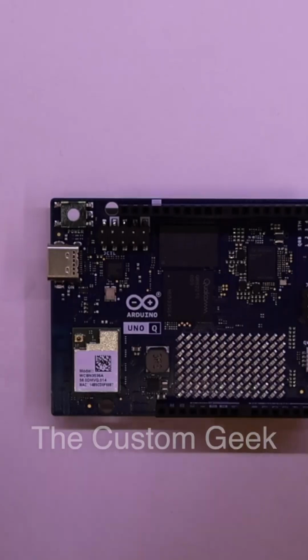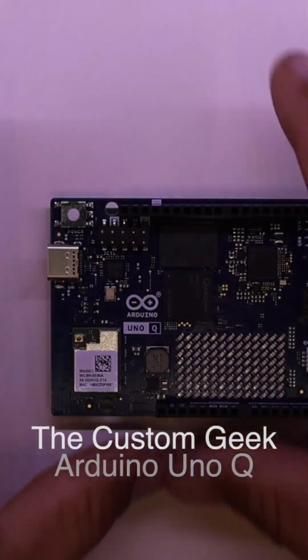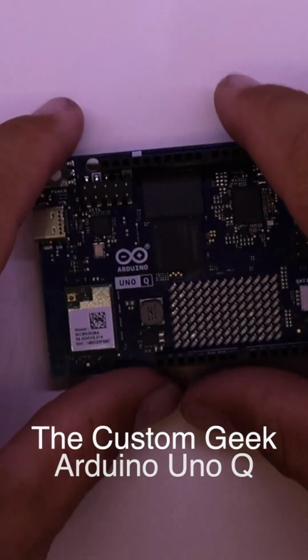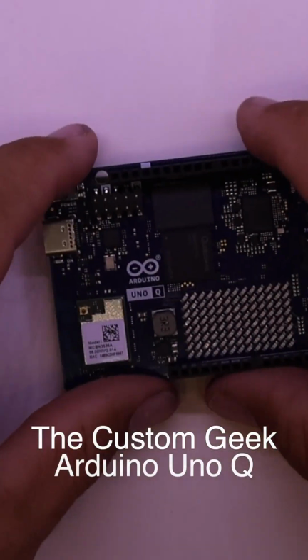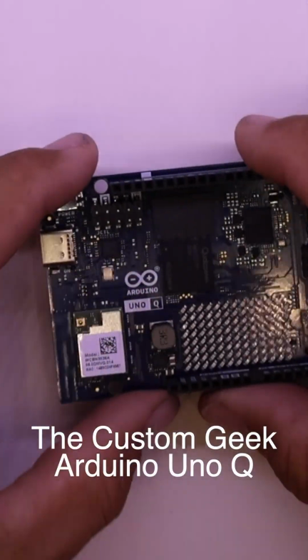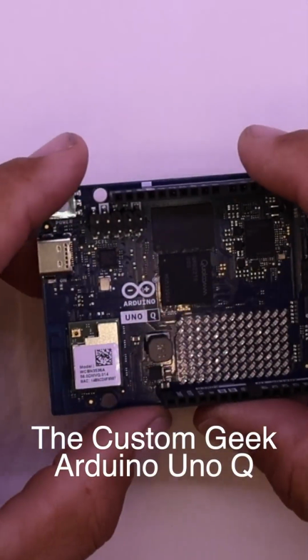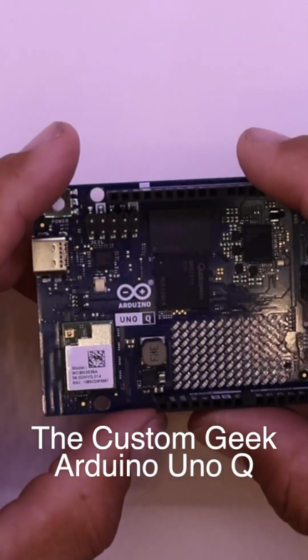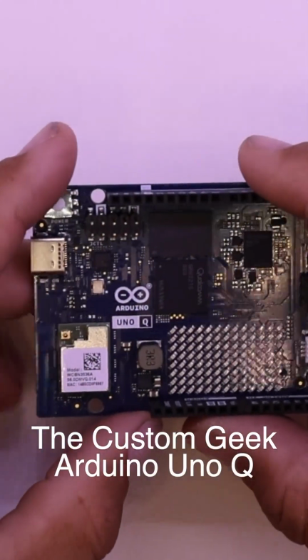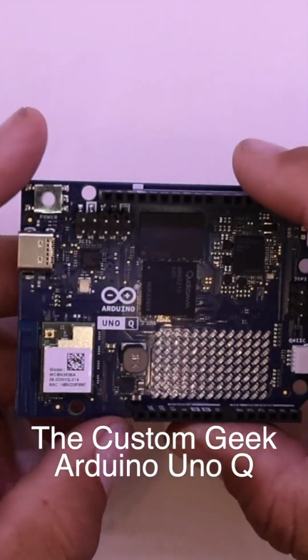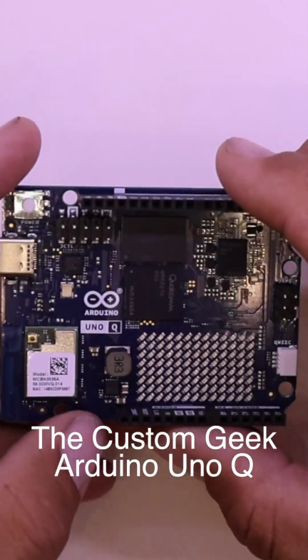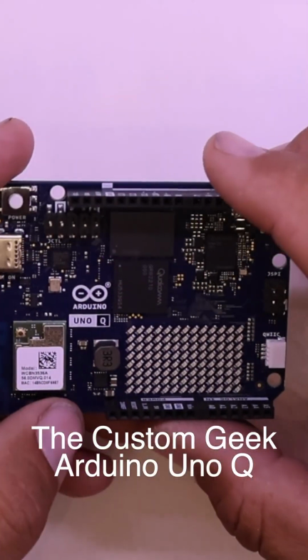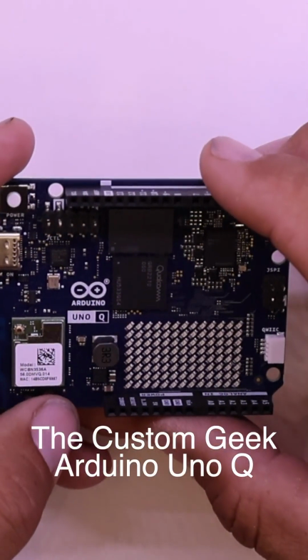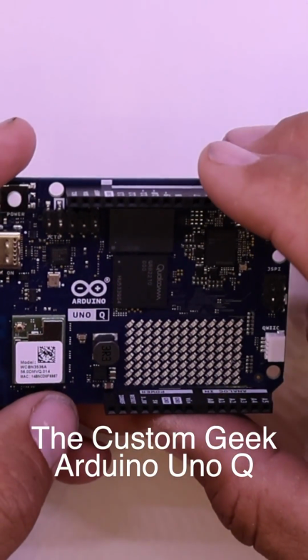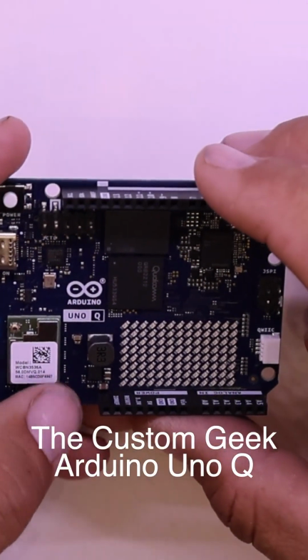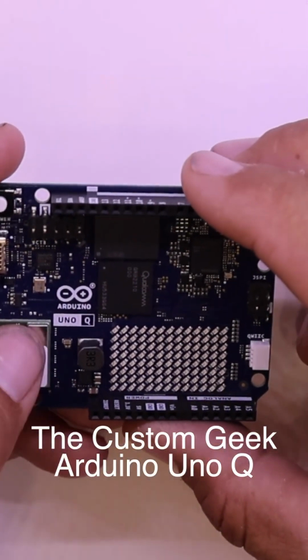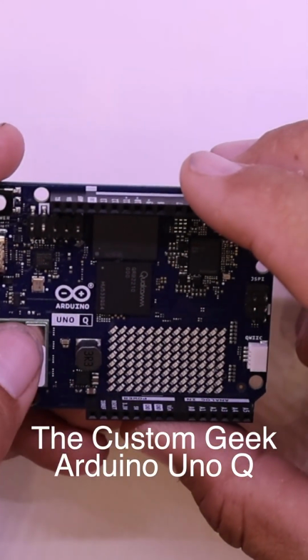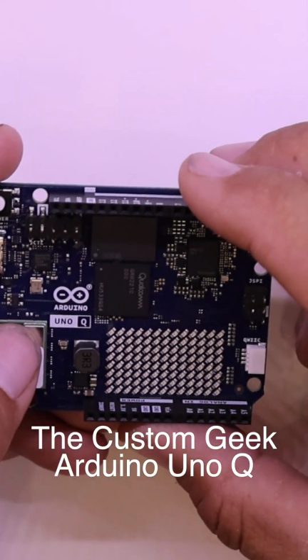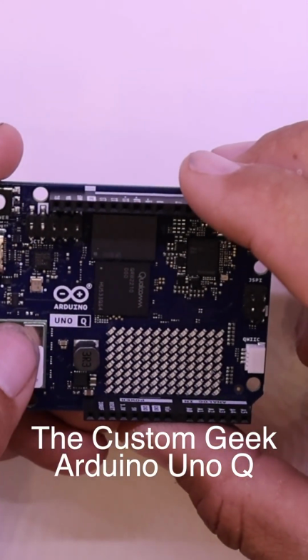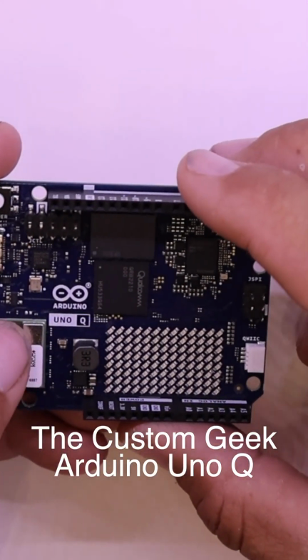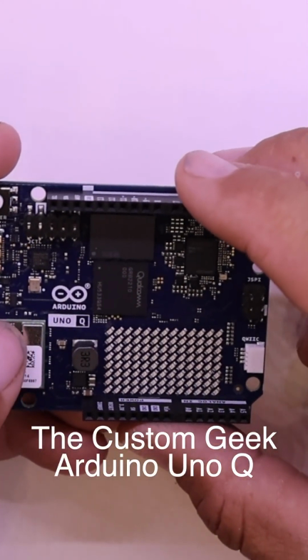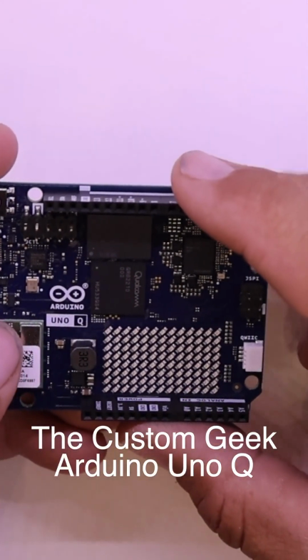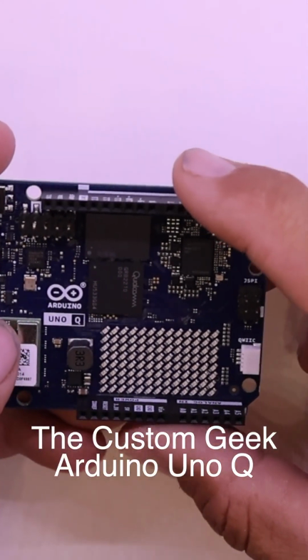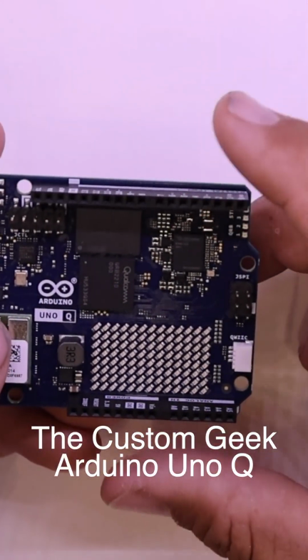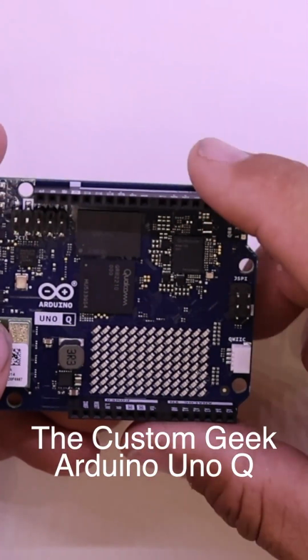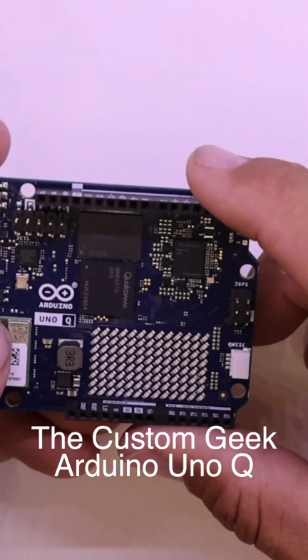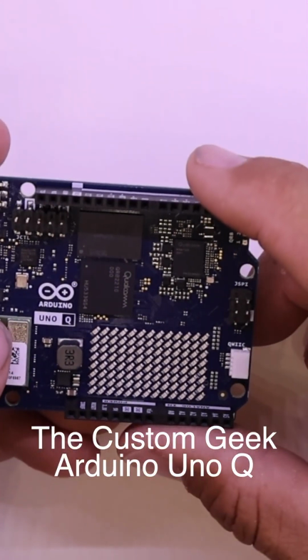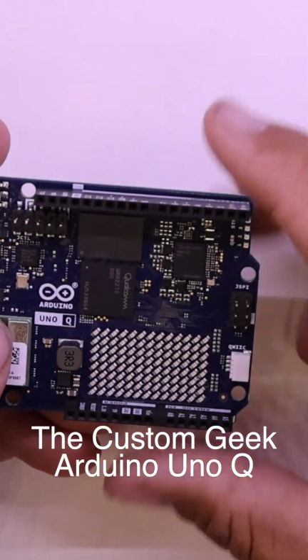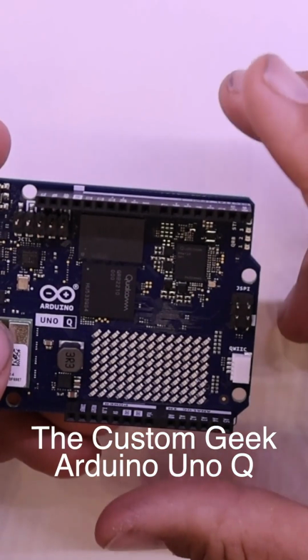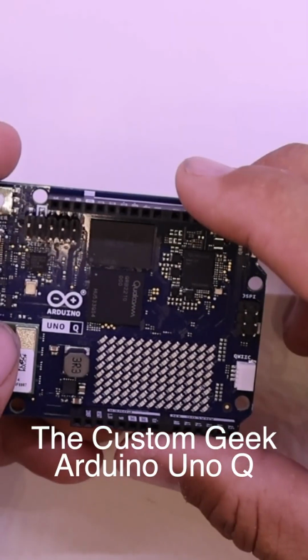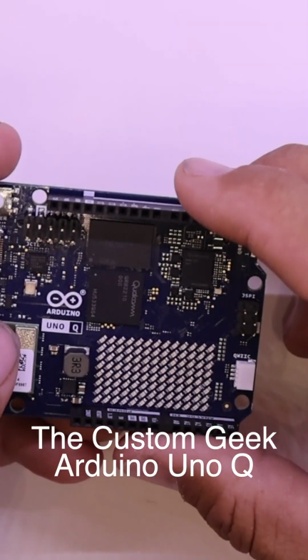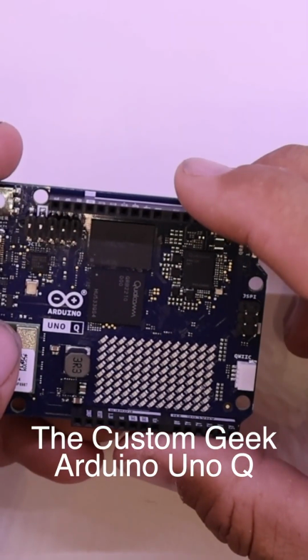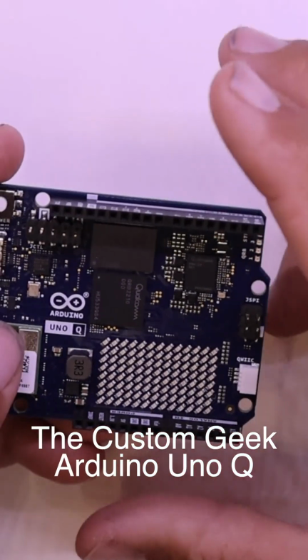Hi guys, Jeremy with TheCustomGeek.com here, and this is an Arduino Uno Q.